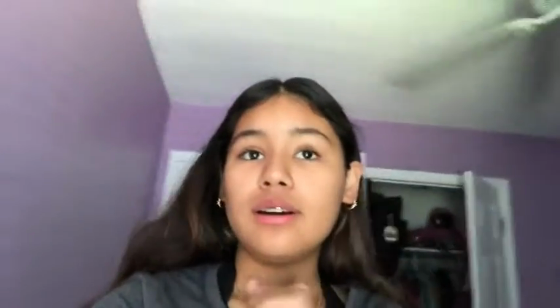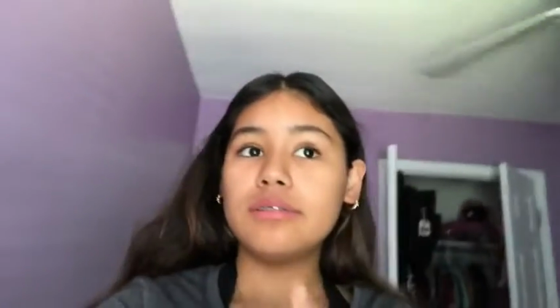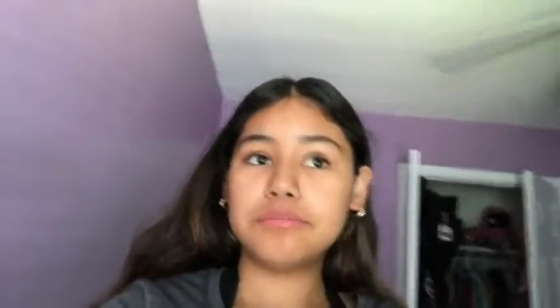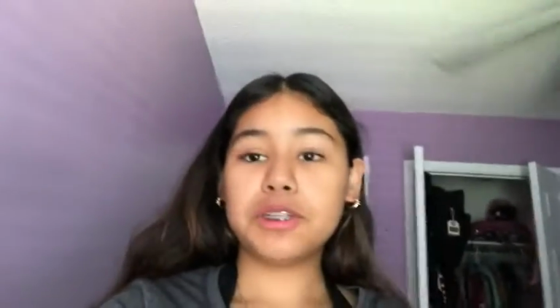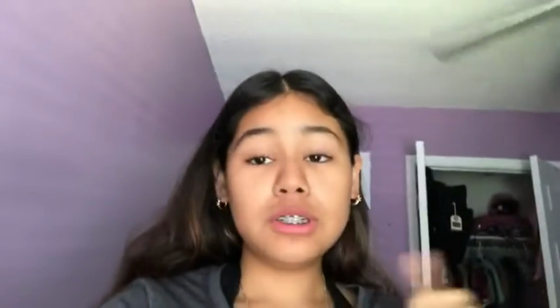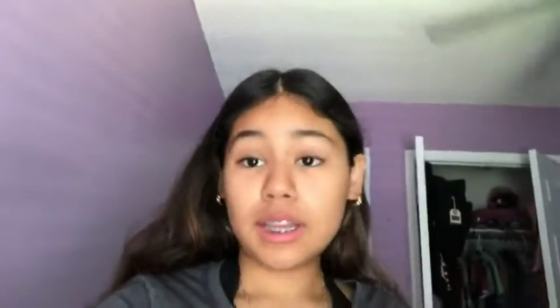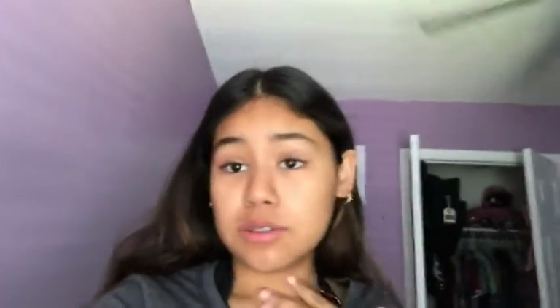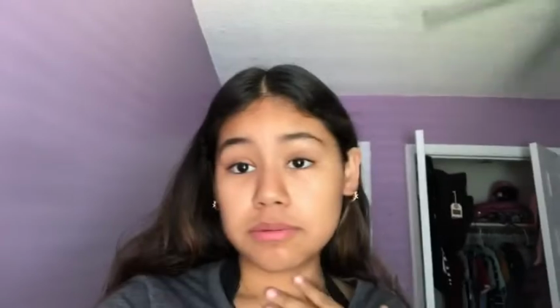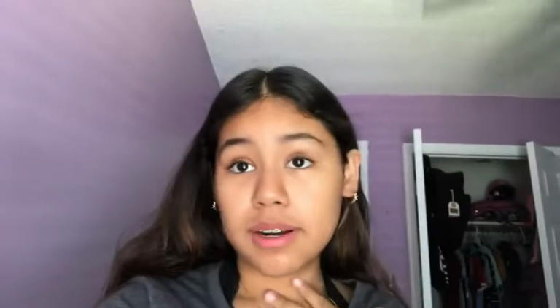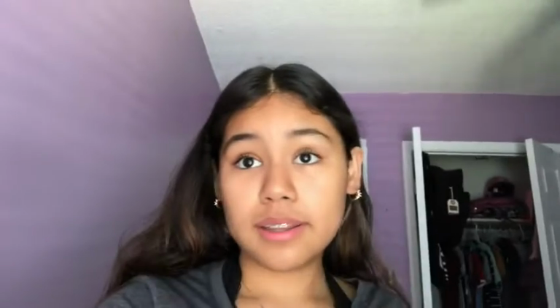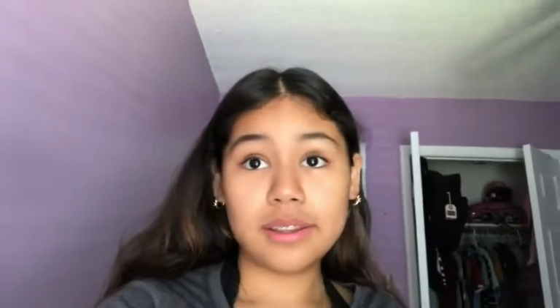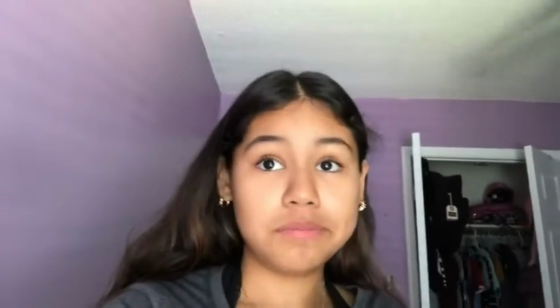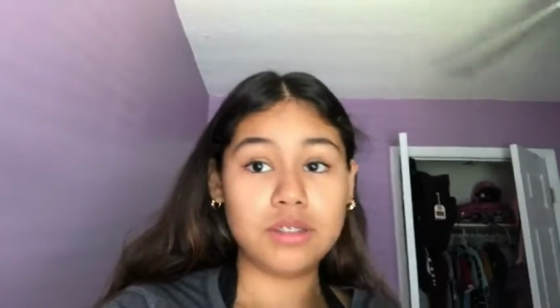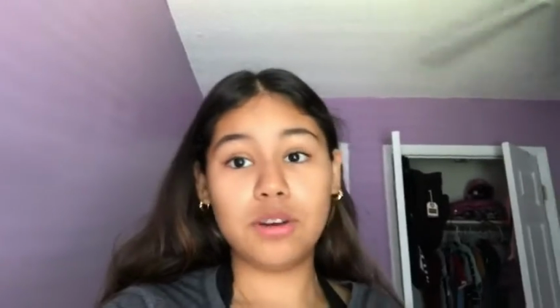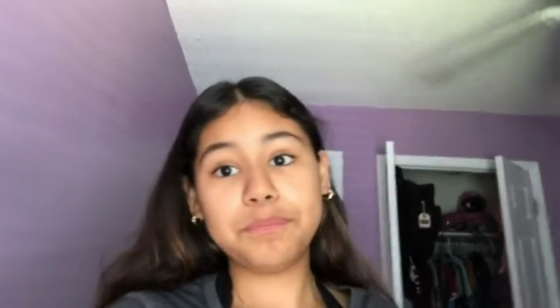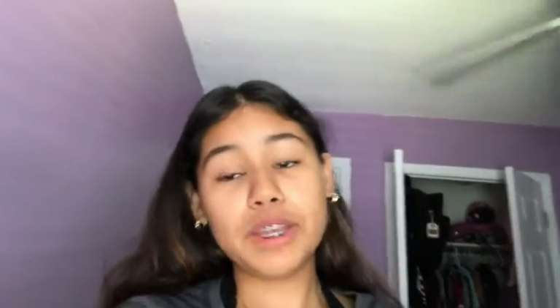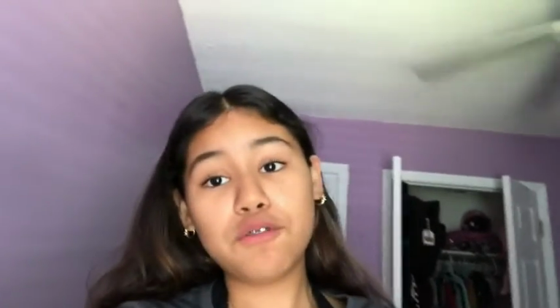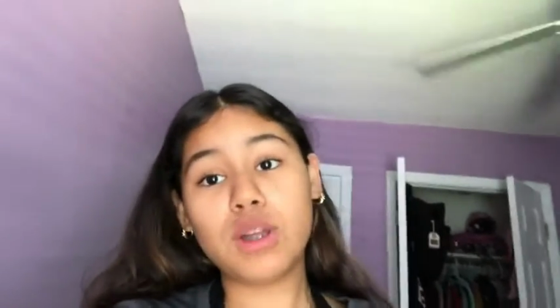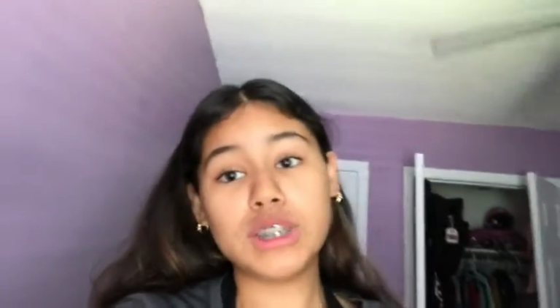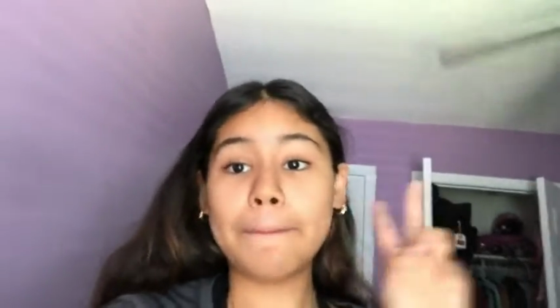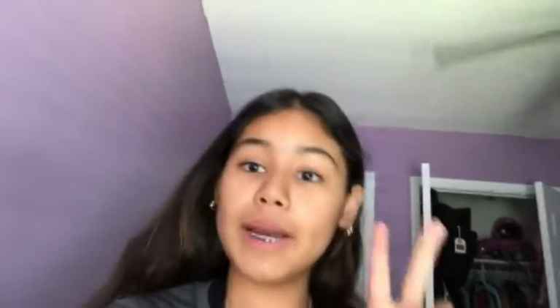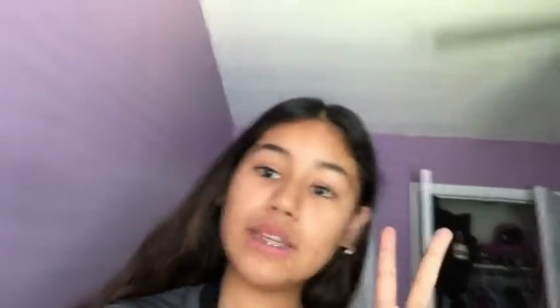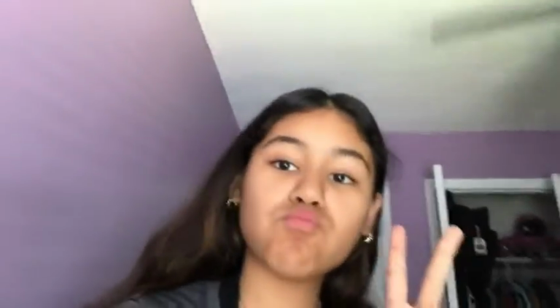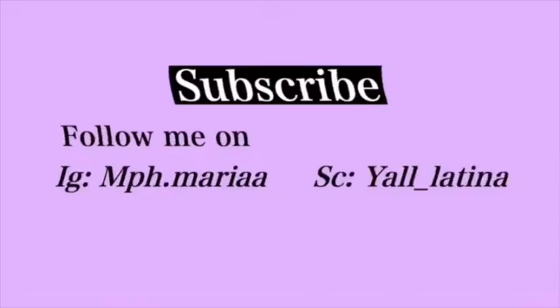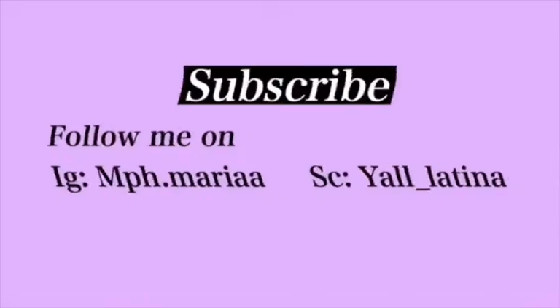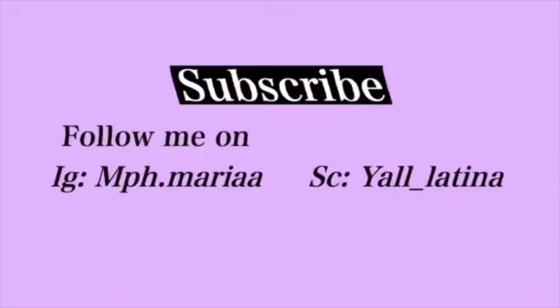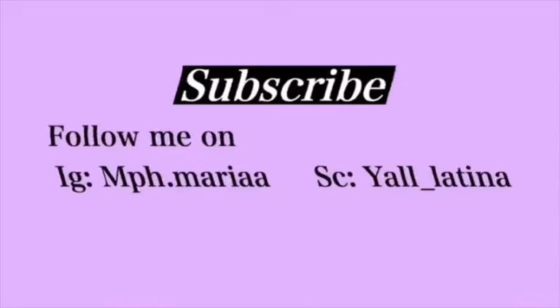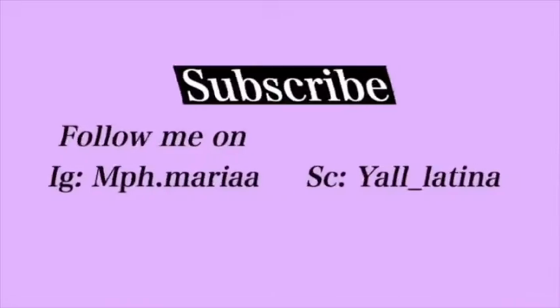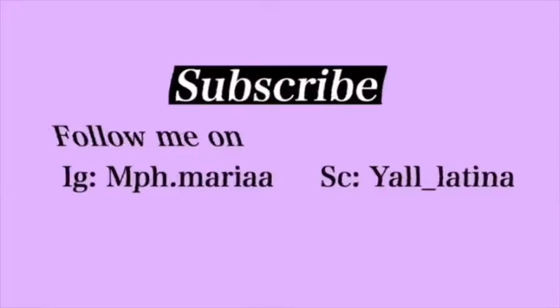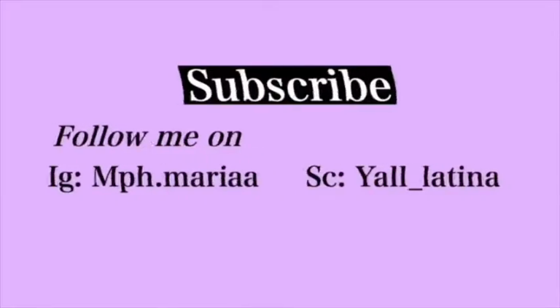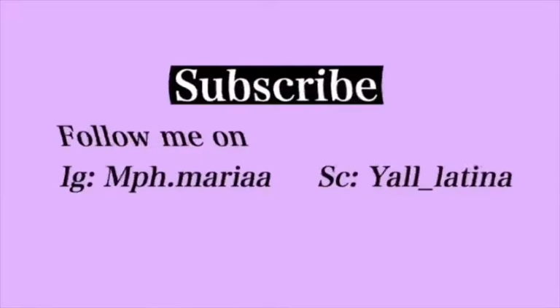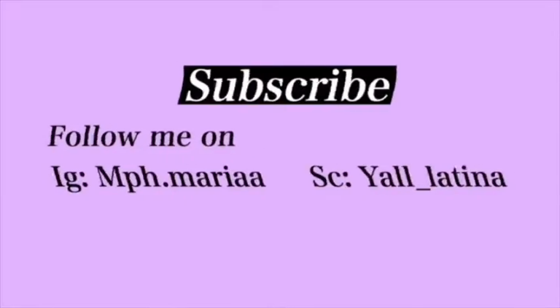Make sure you like and subscribe — that's all, thank you for watching, bye!